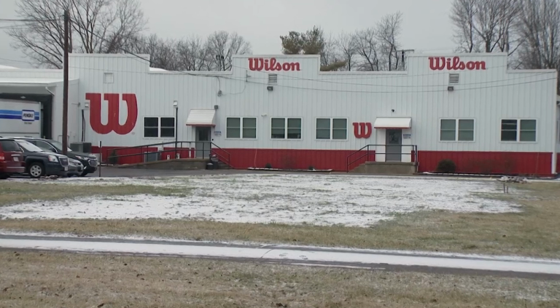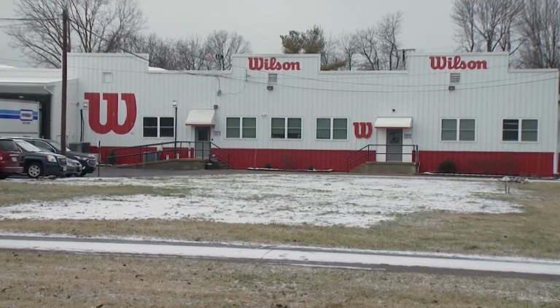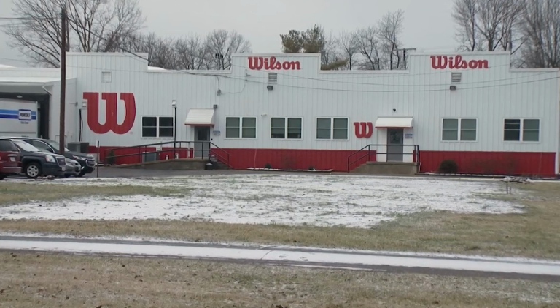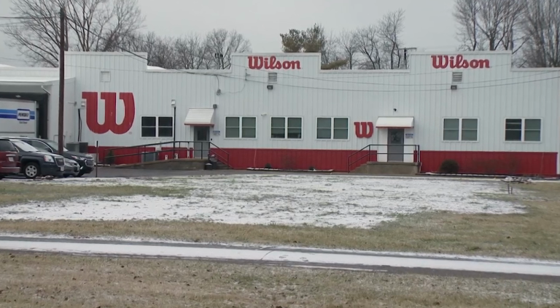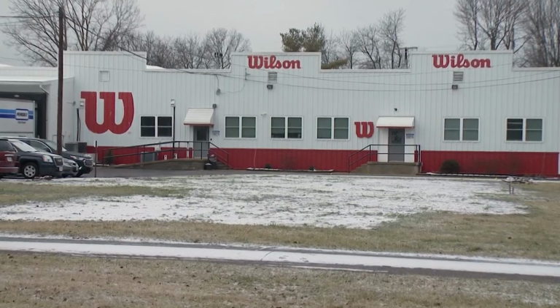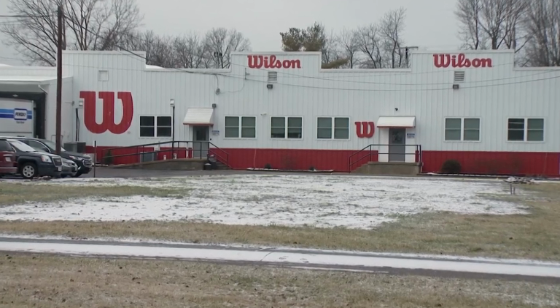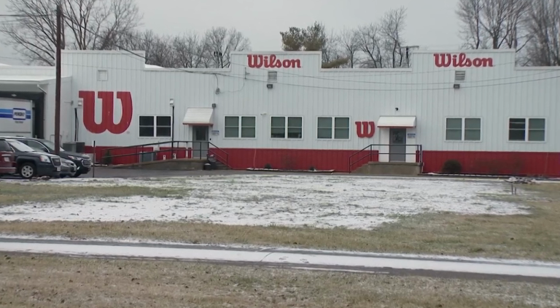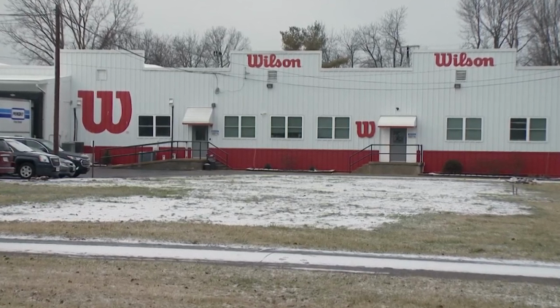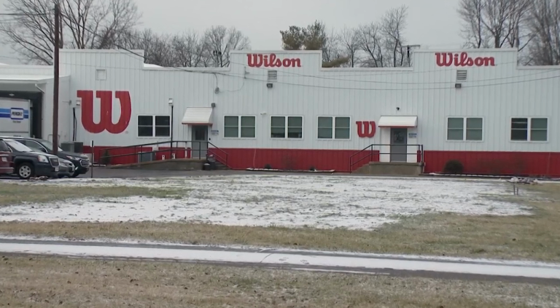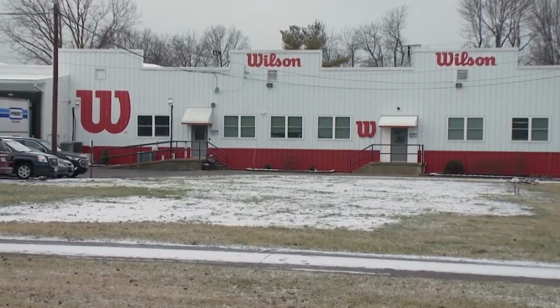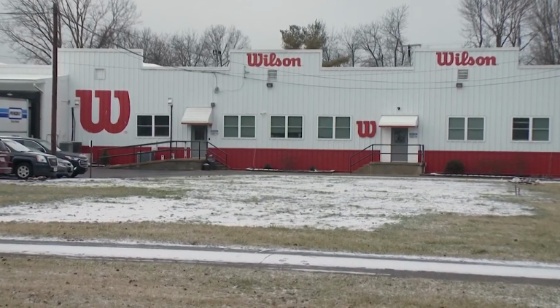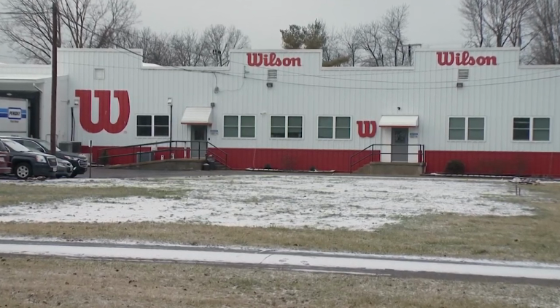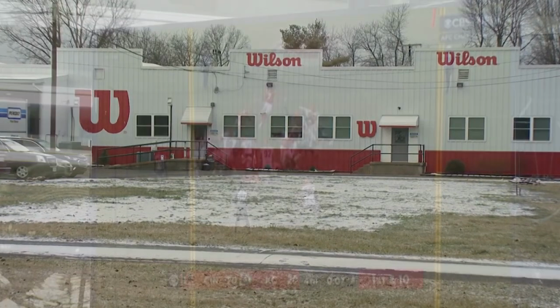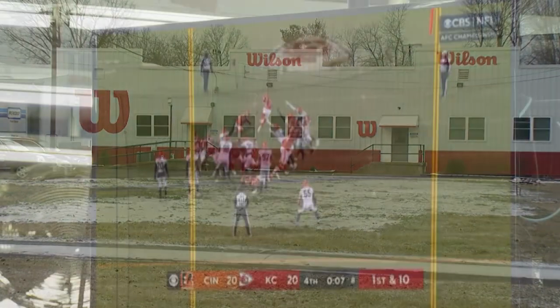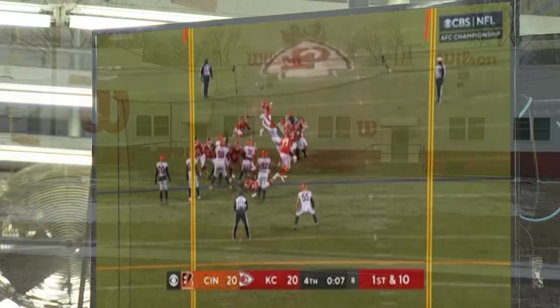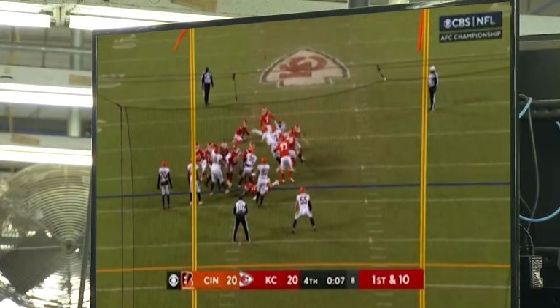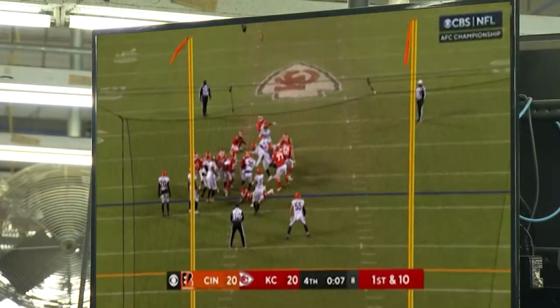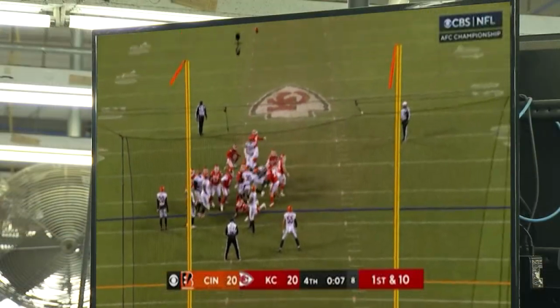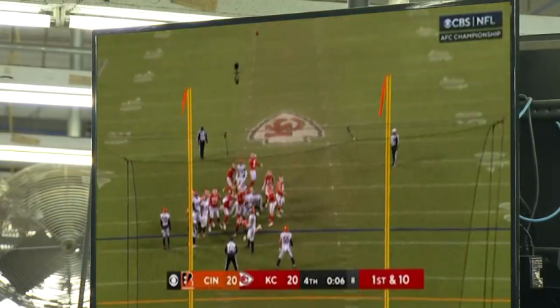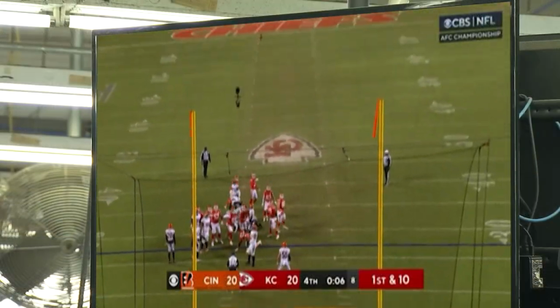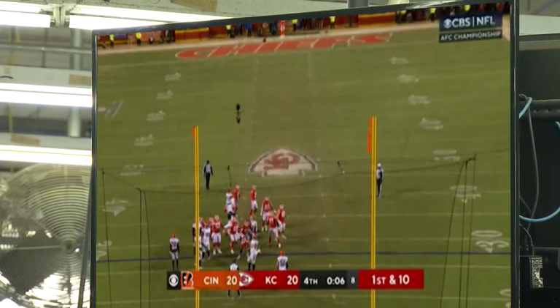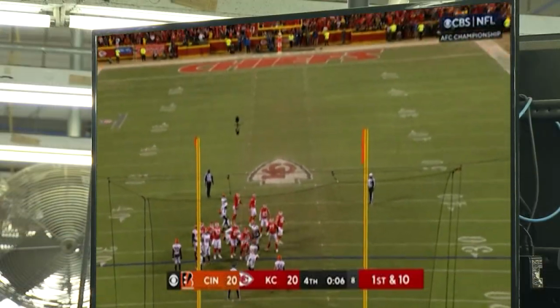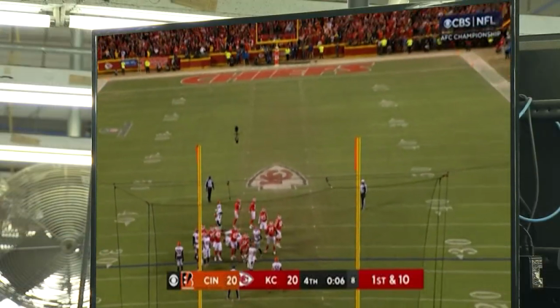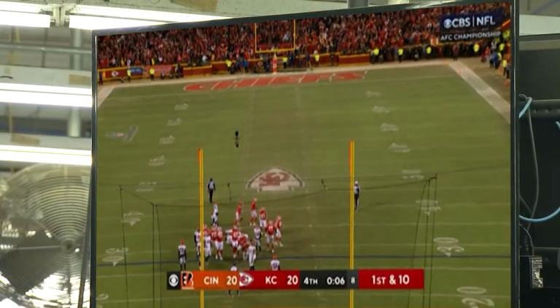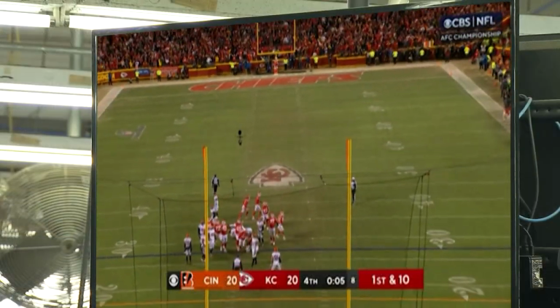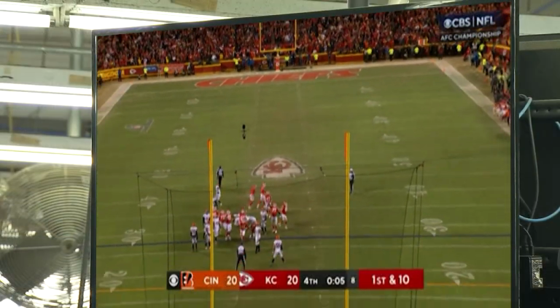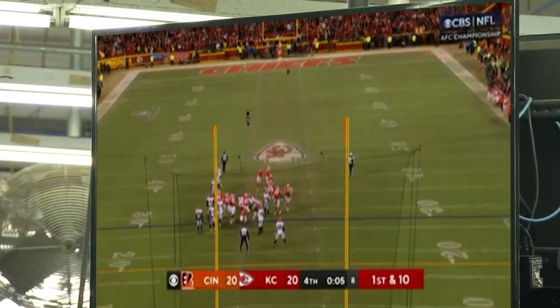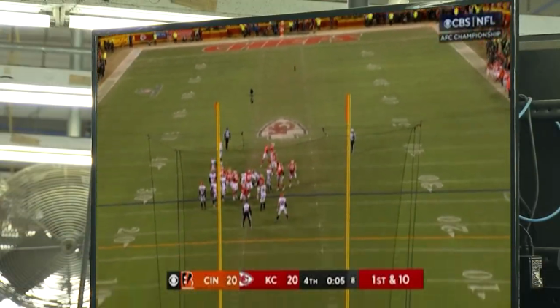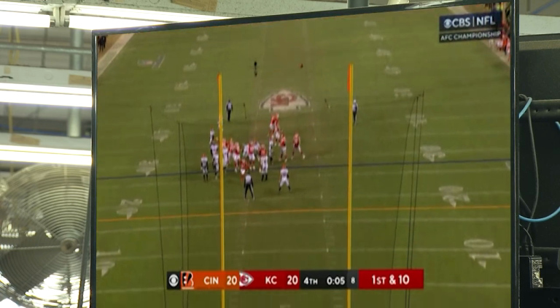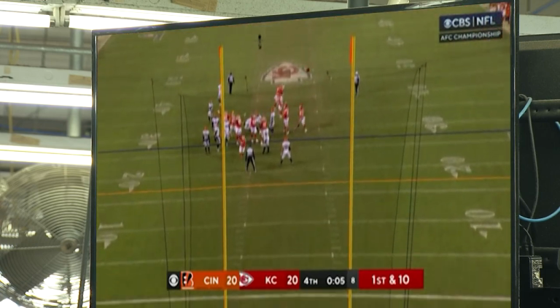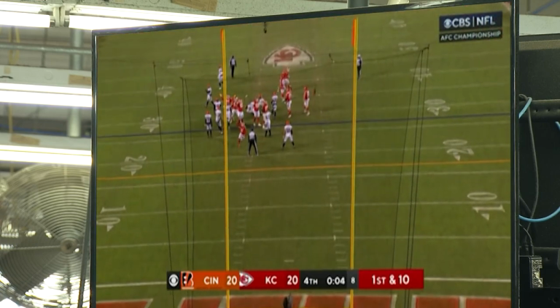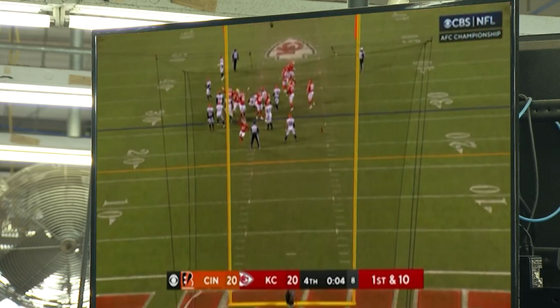For 45 yards! When that ball went through the uprights in Kansas City,